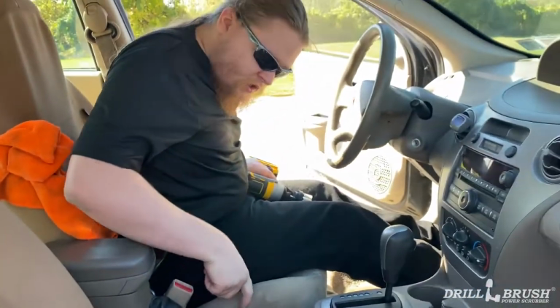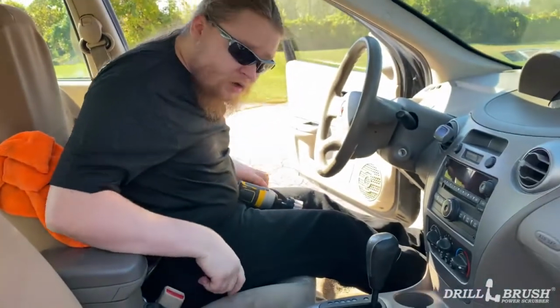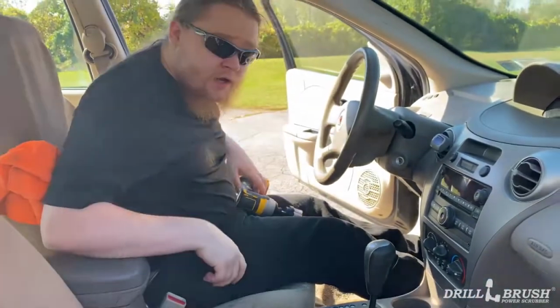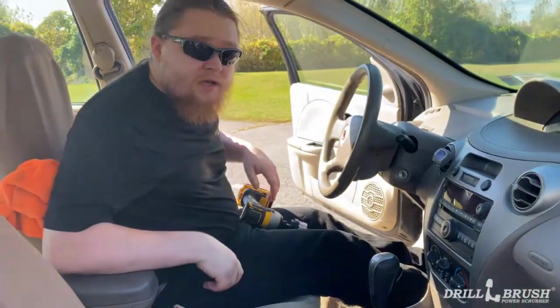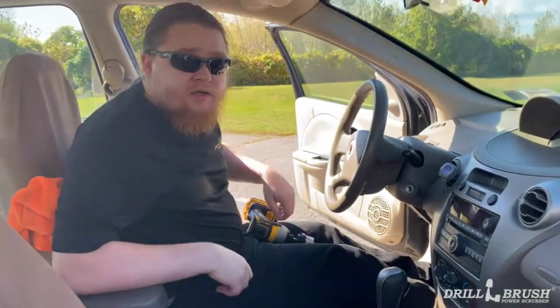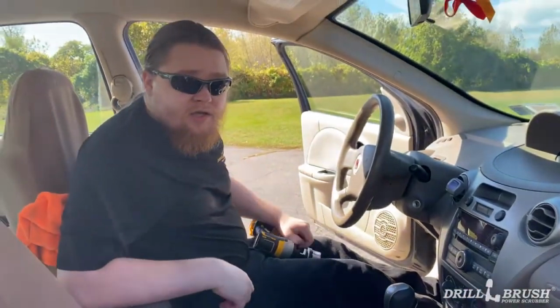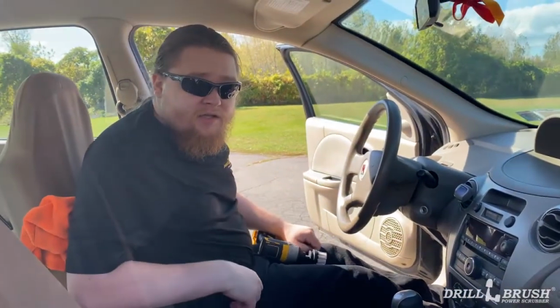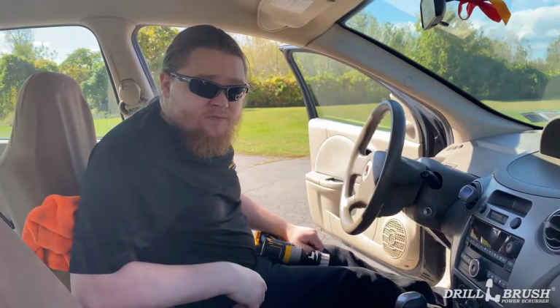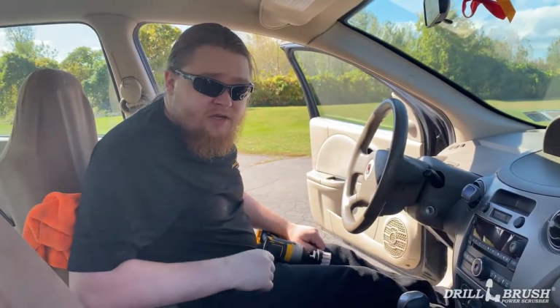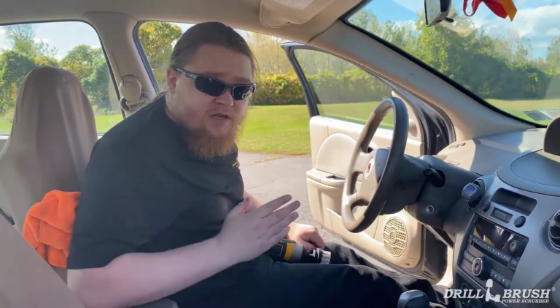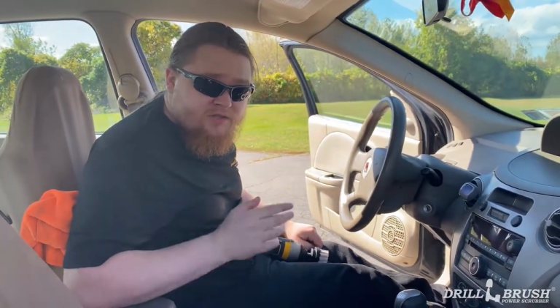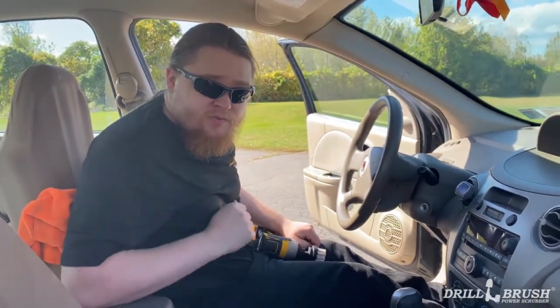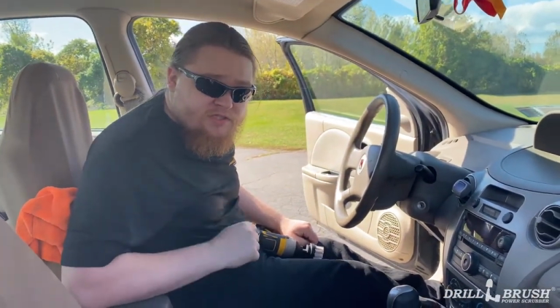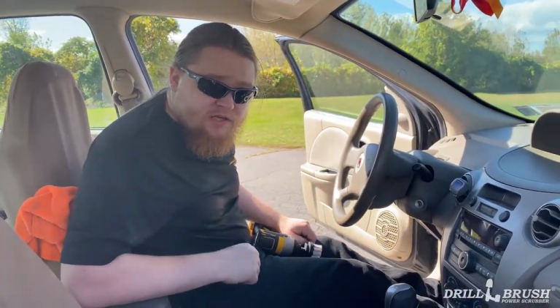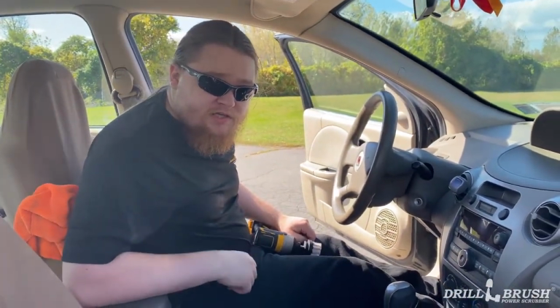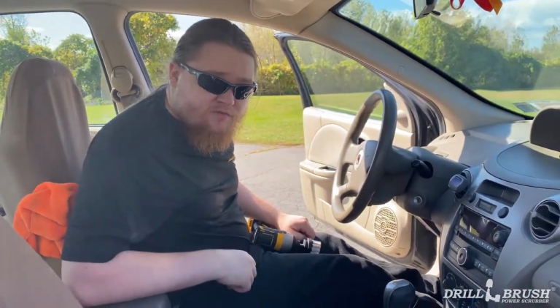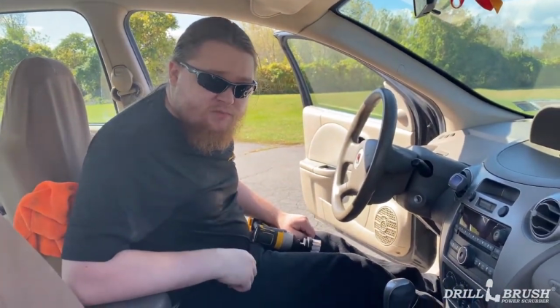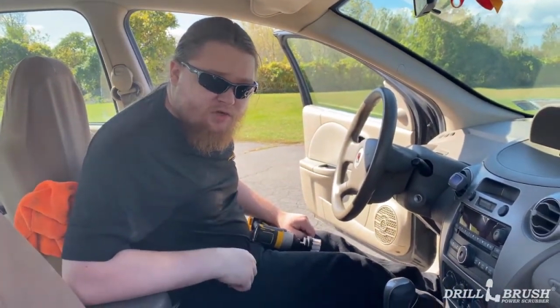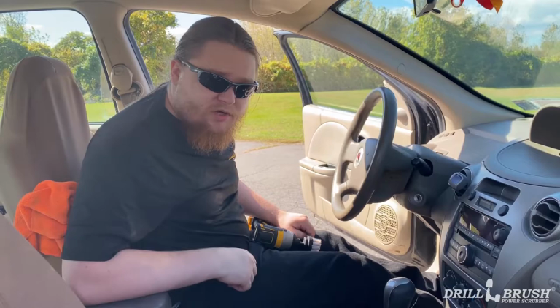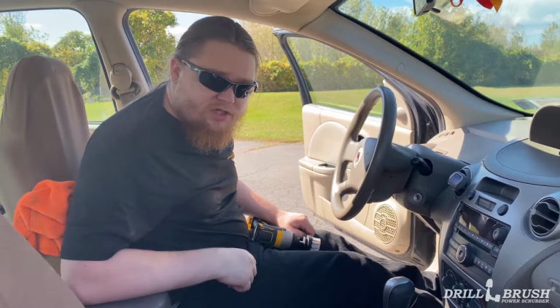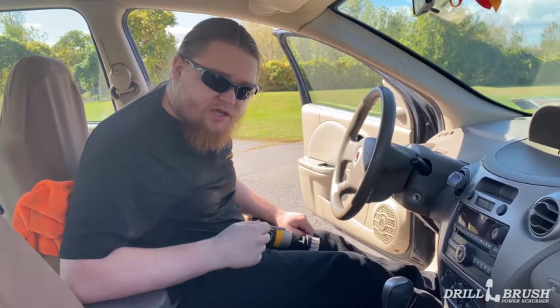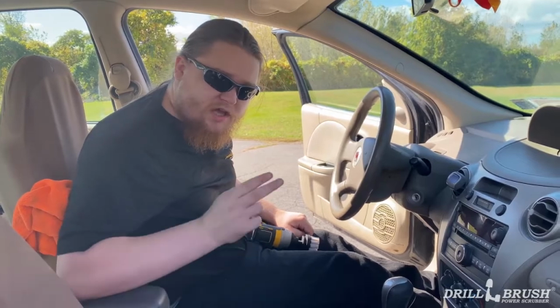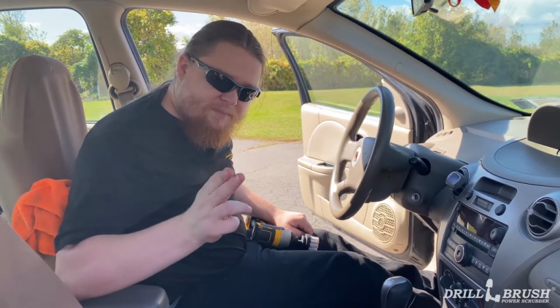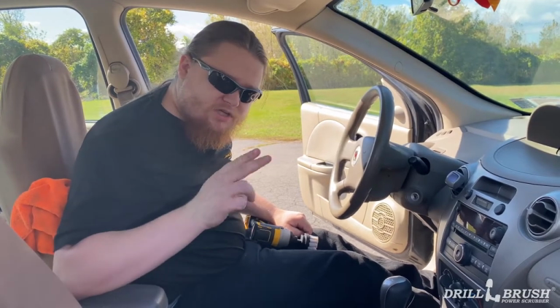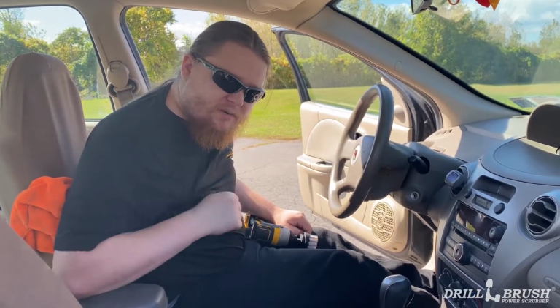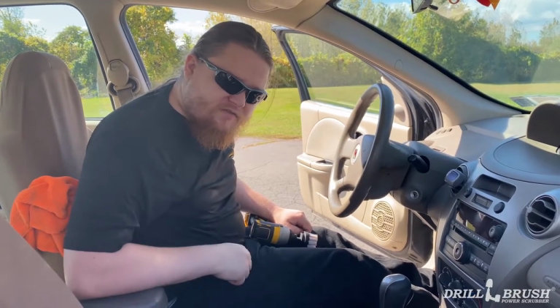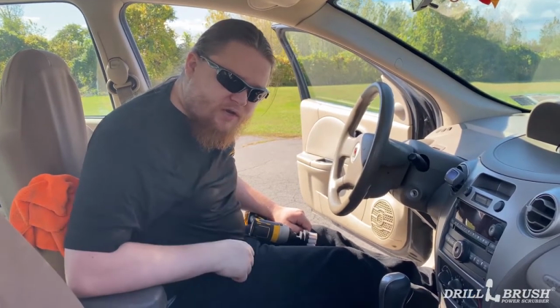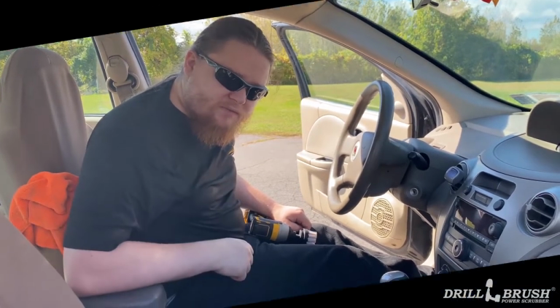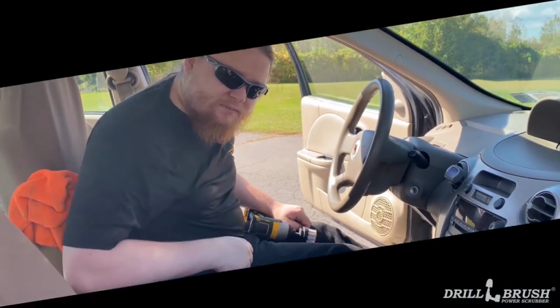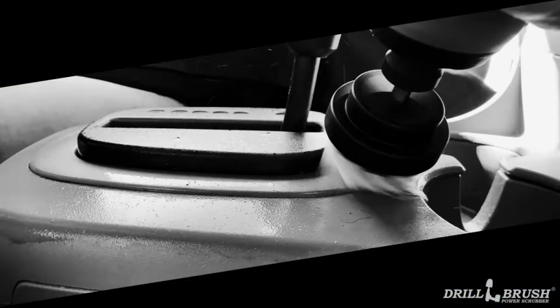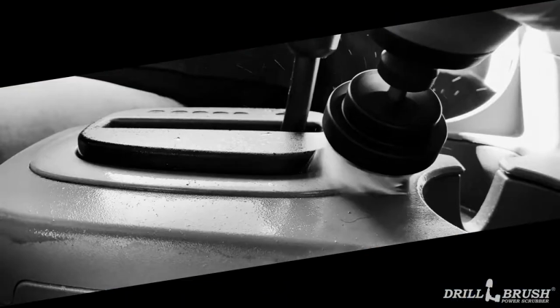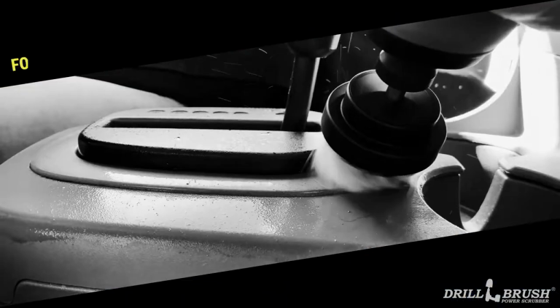Alright, and that's been this week's cleaning tip from Drill Brush. Happy scrubbing everyone!